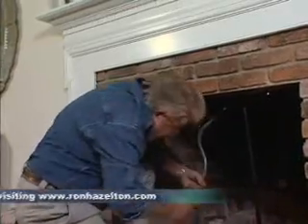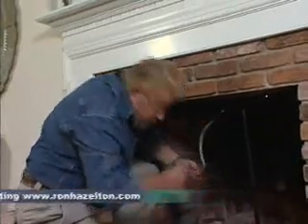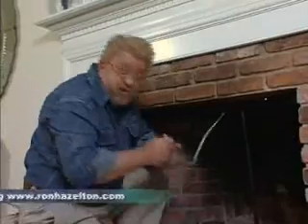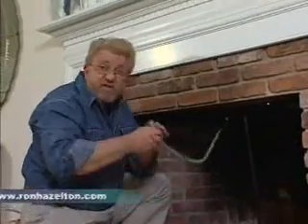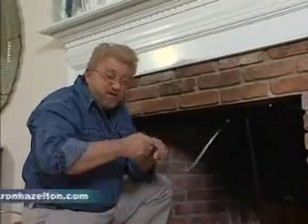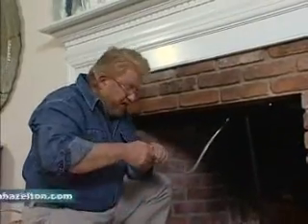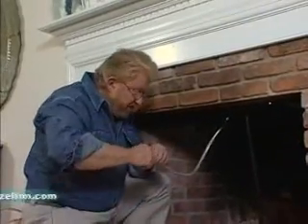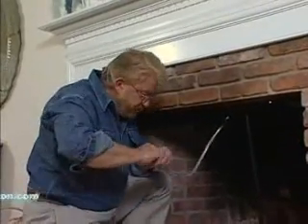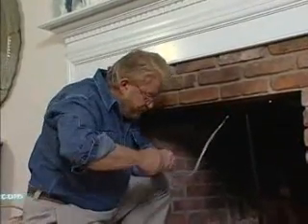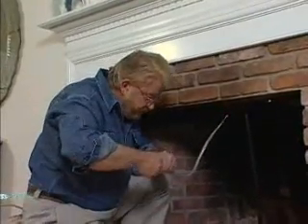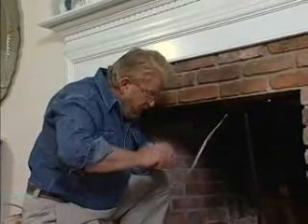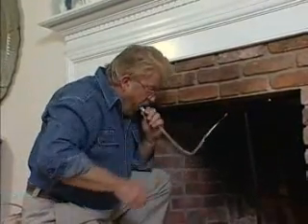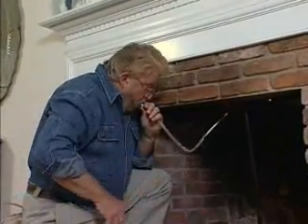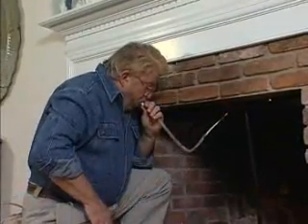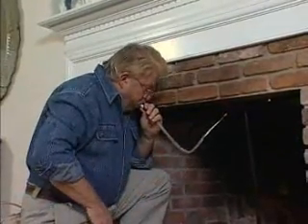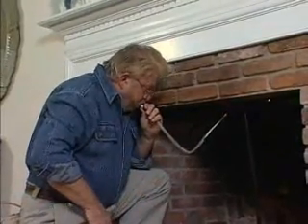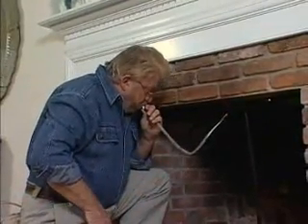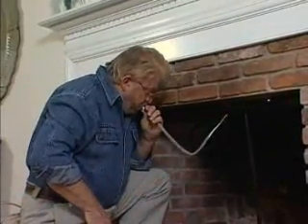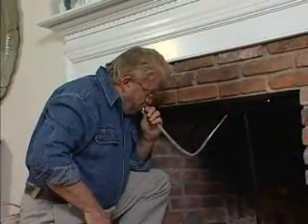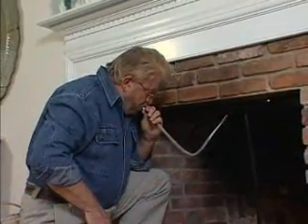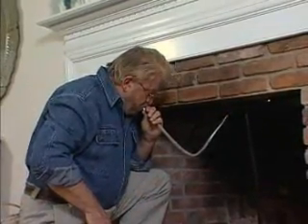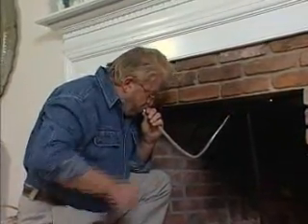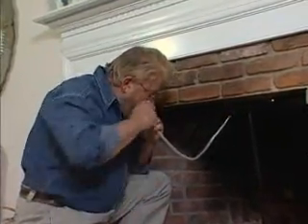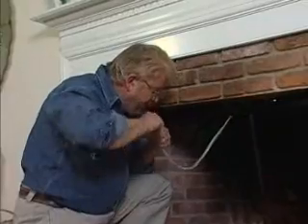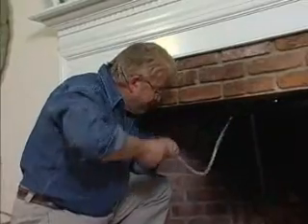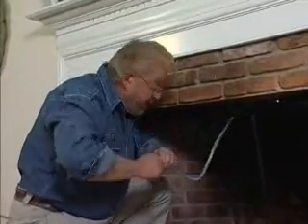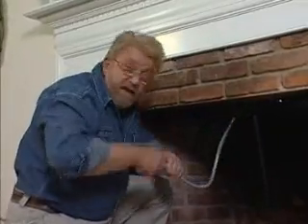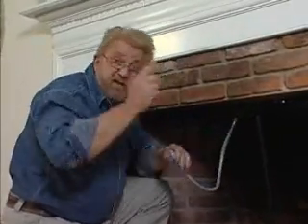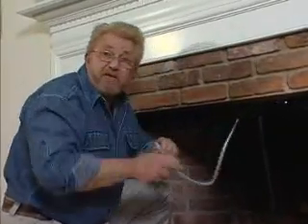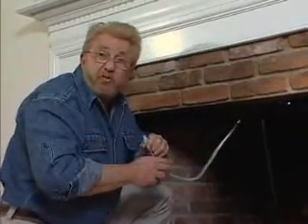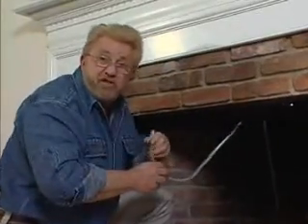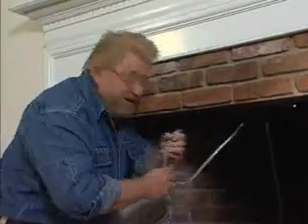Now, I'll just finish inflating this, and tuck the tube out of sight.